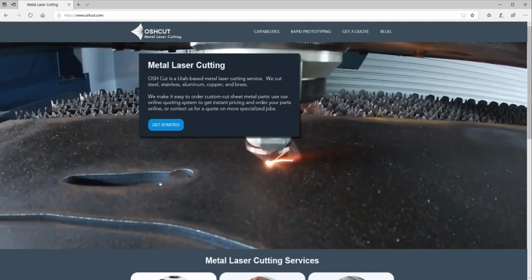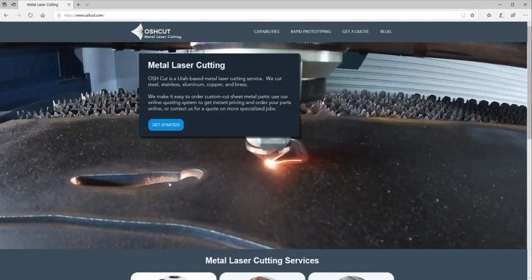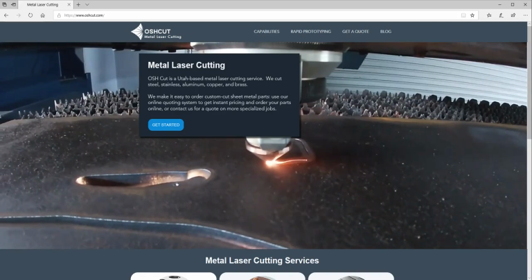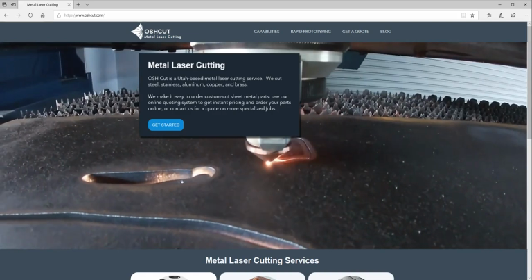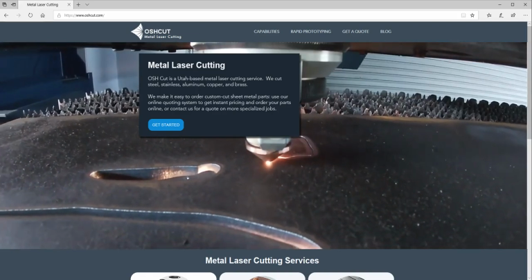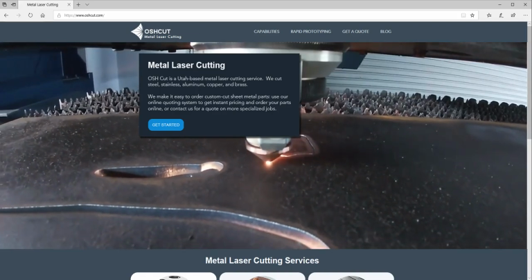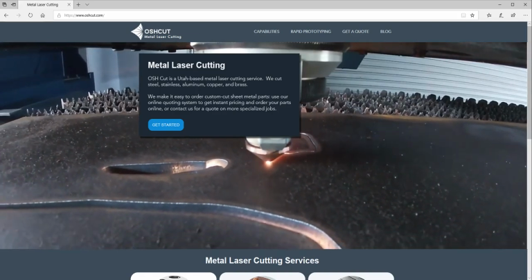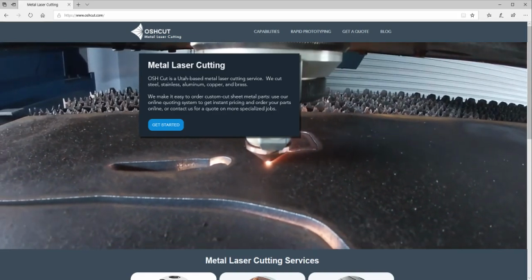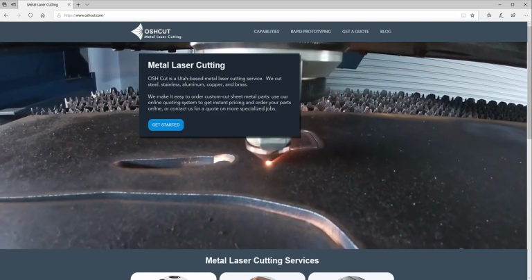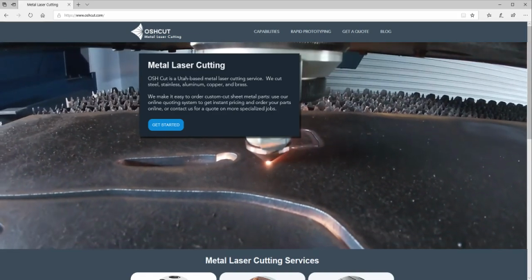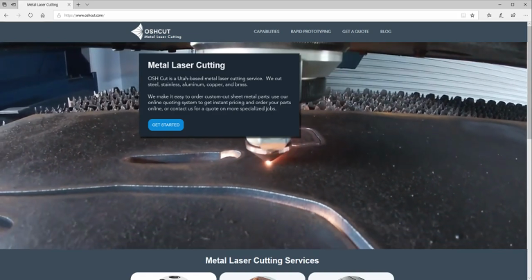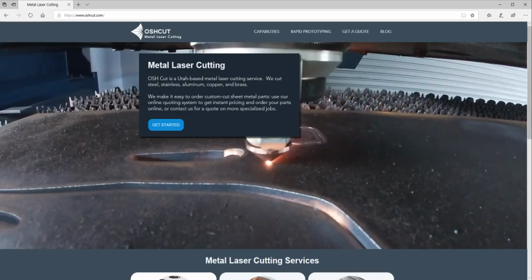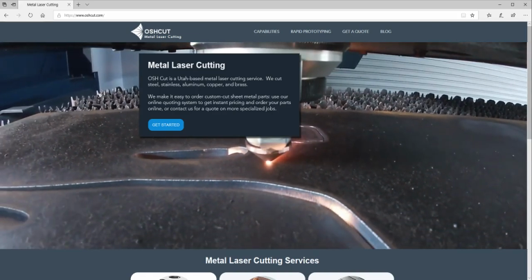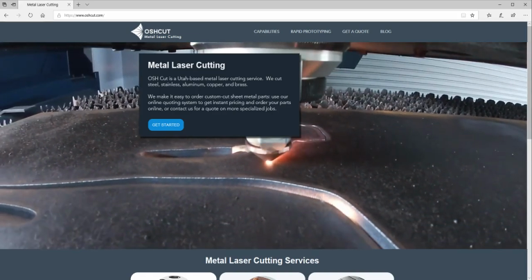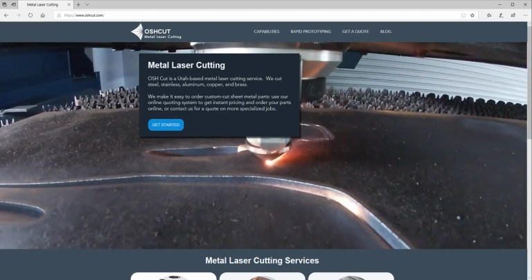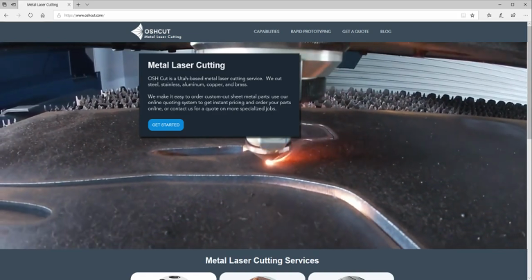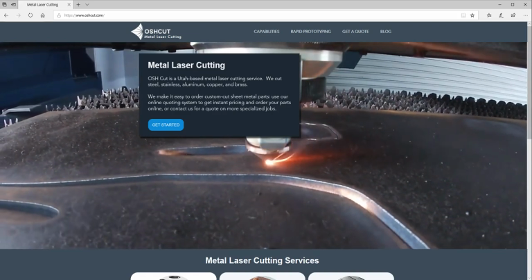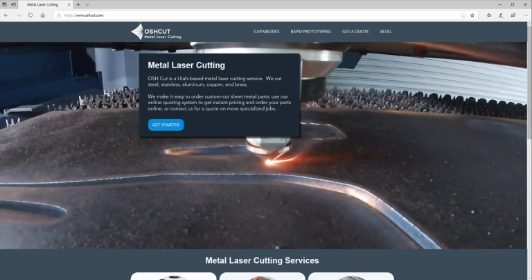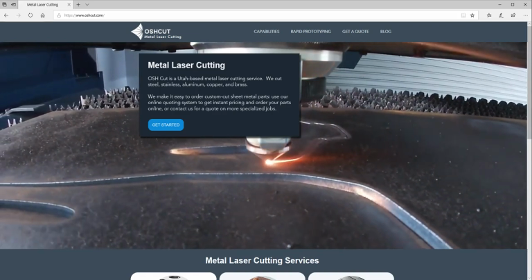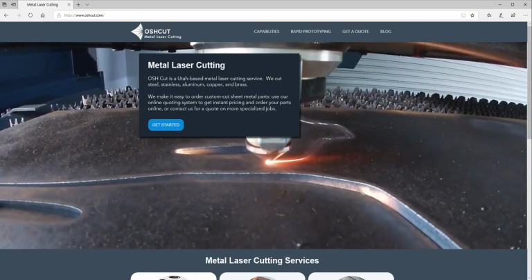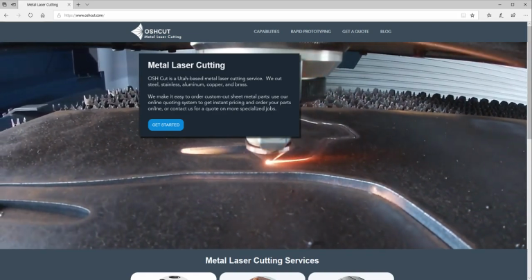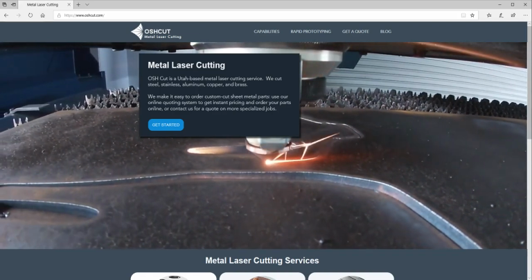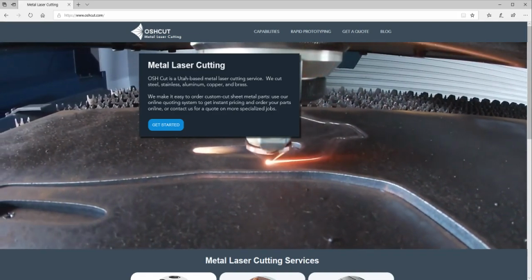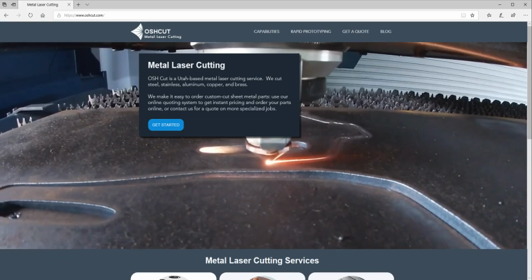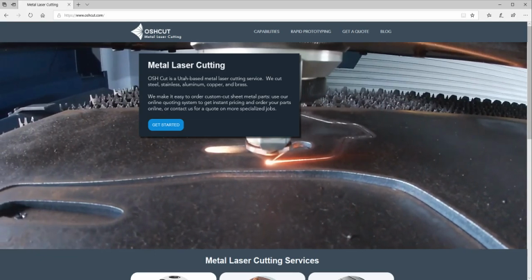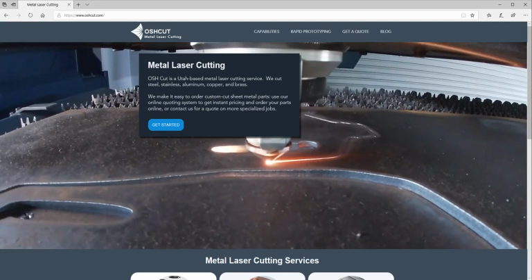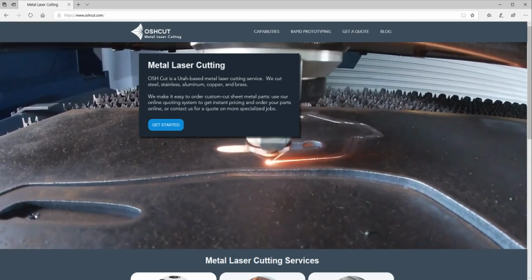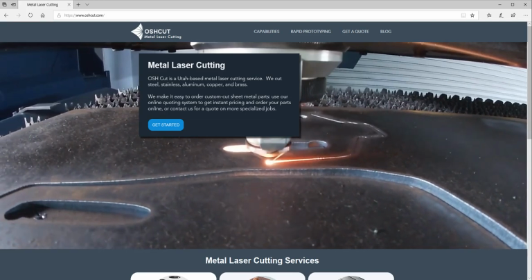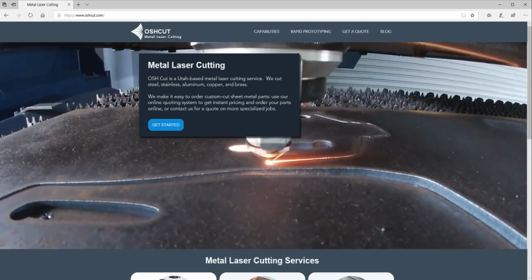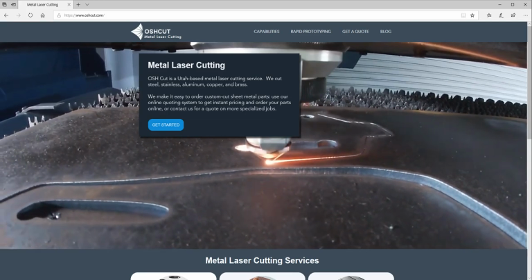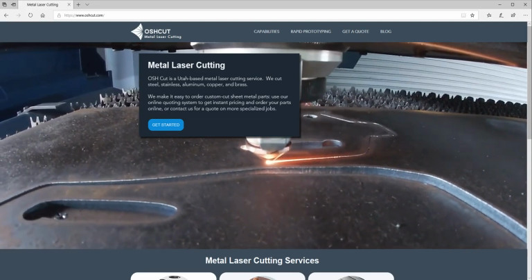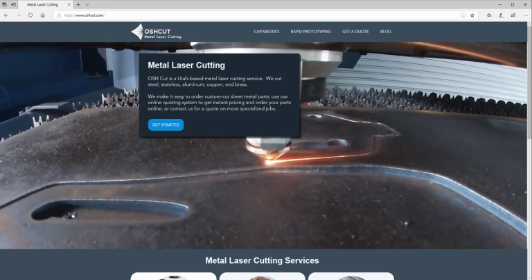Hey everyone, it's Caleb at OshCut. I'm going to show you real quick how easy it is to order your own custom metal laser cut parts using our new web app.